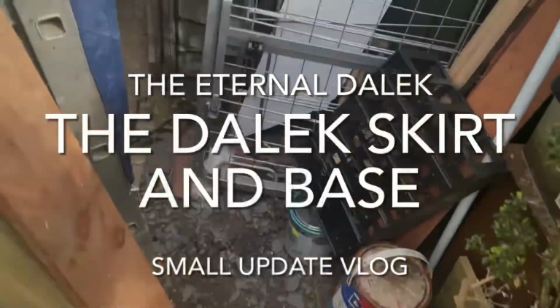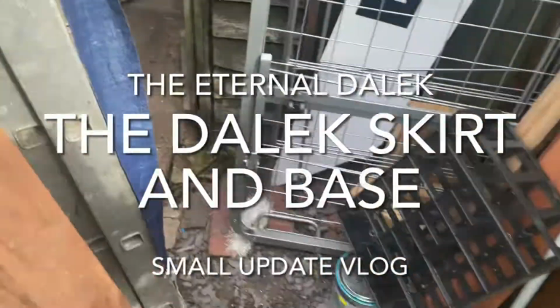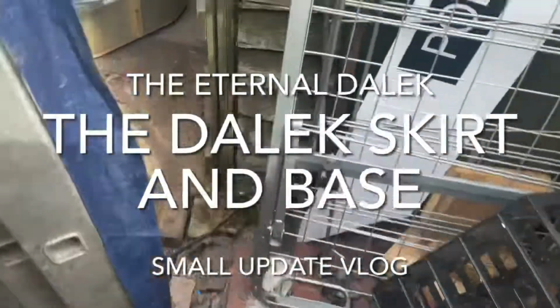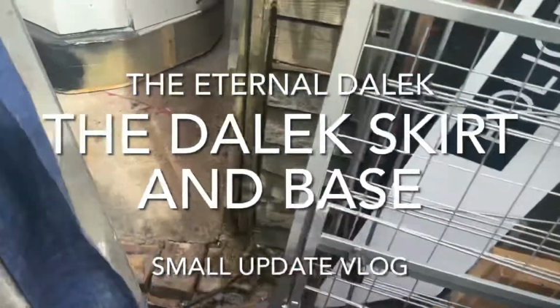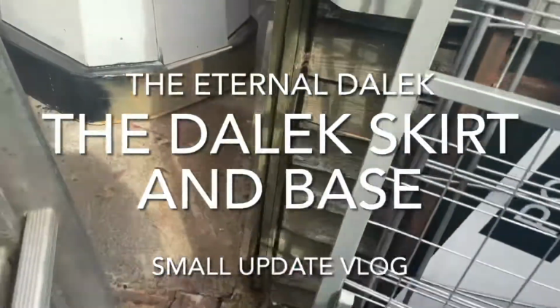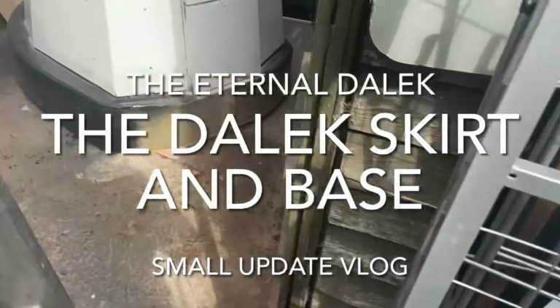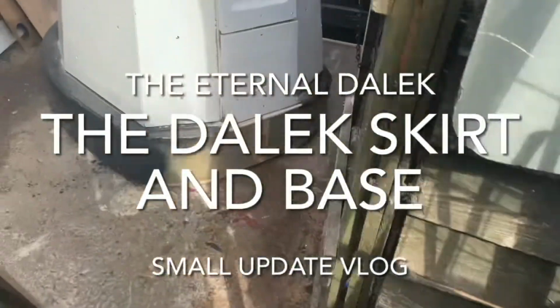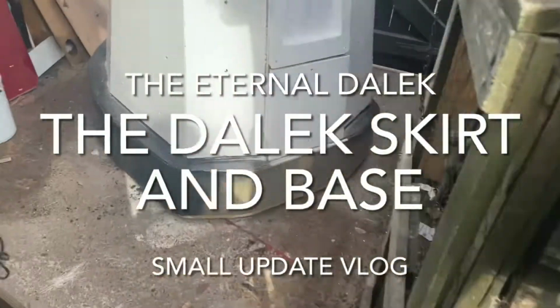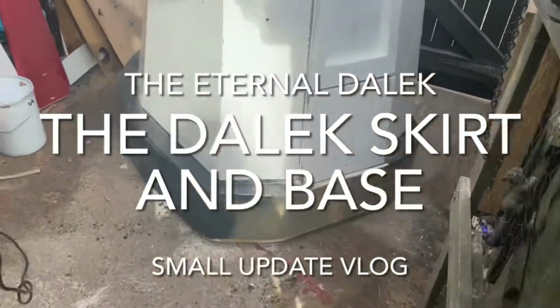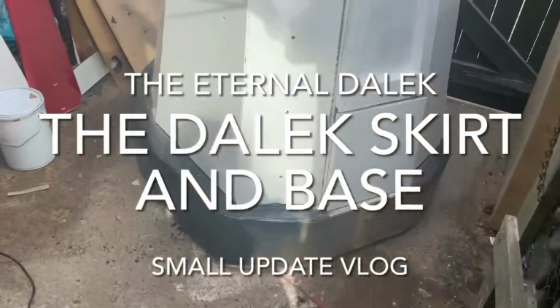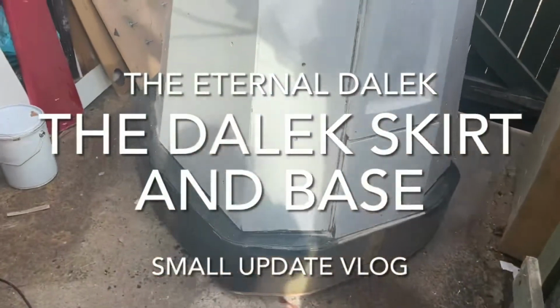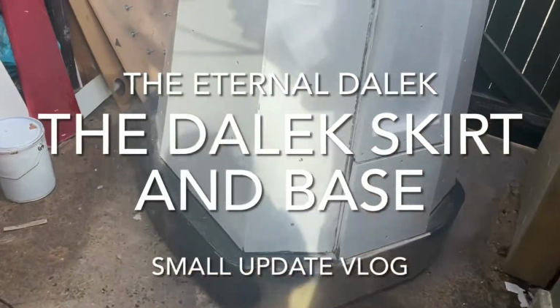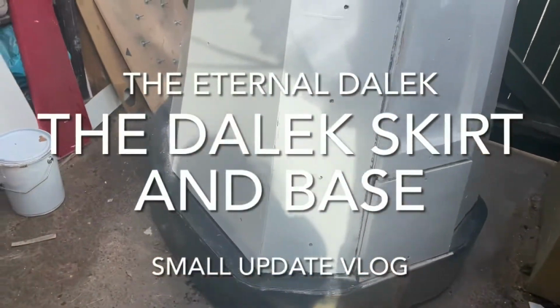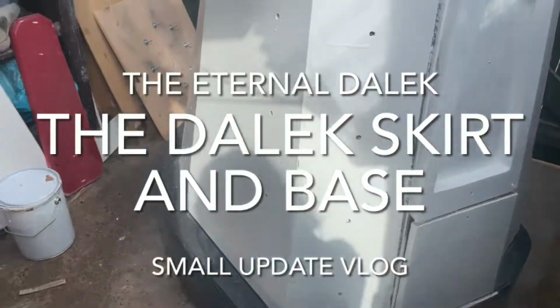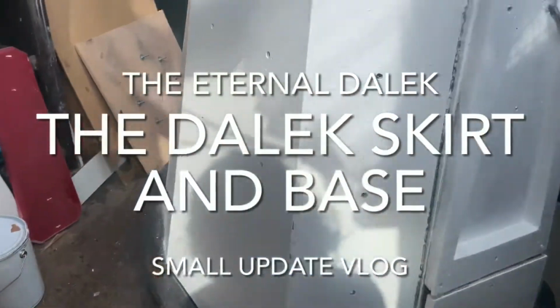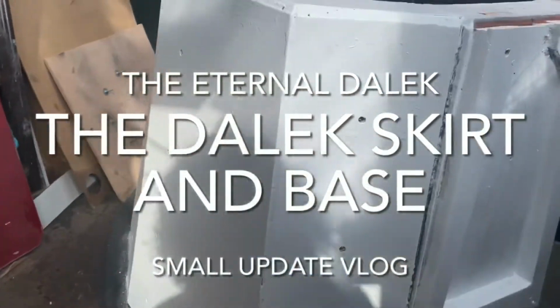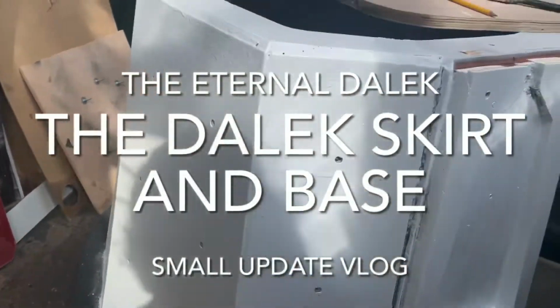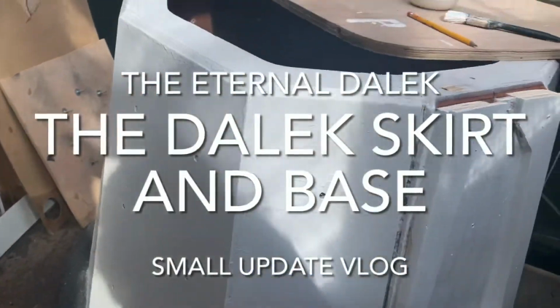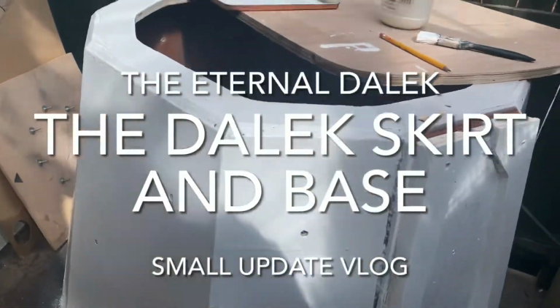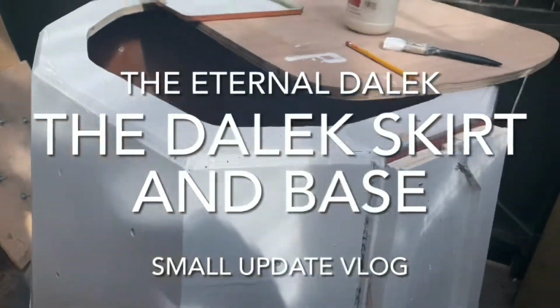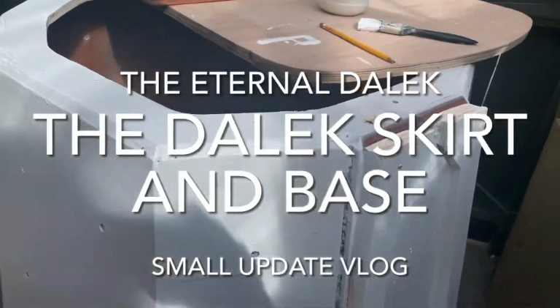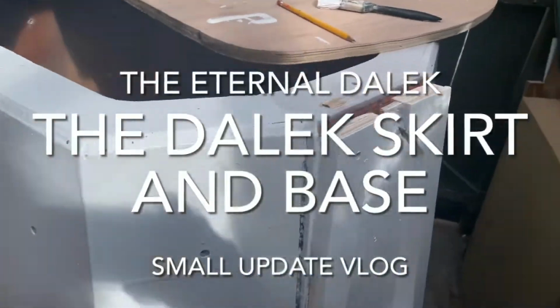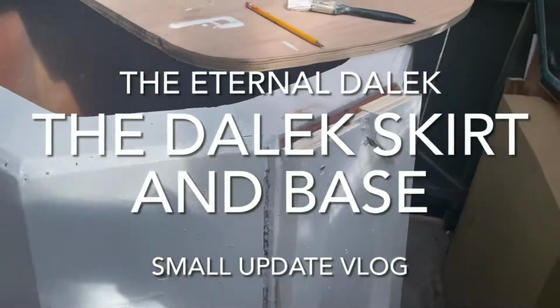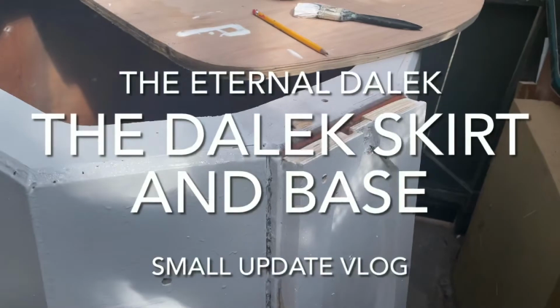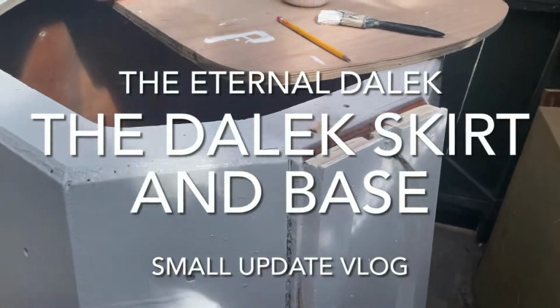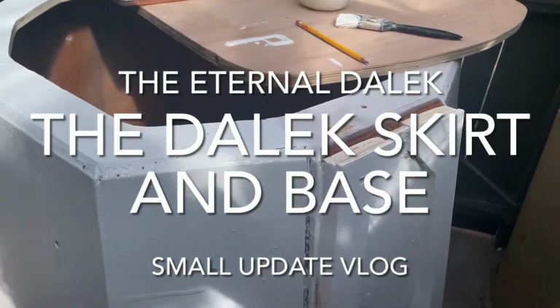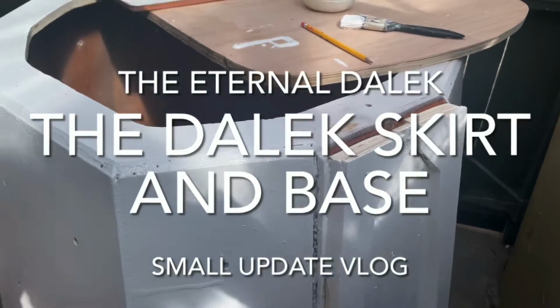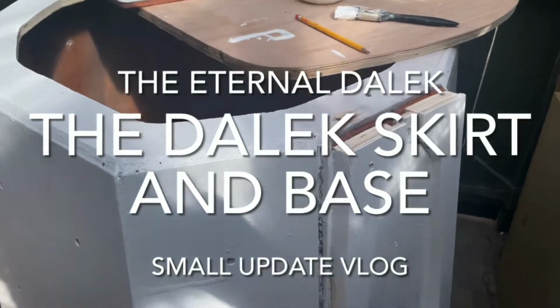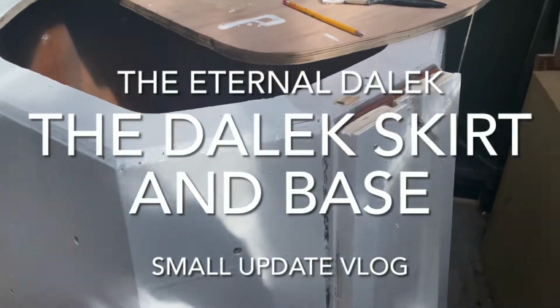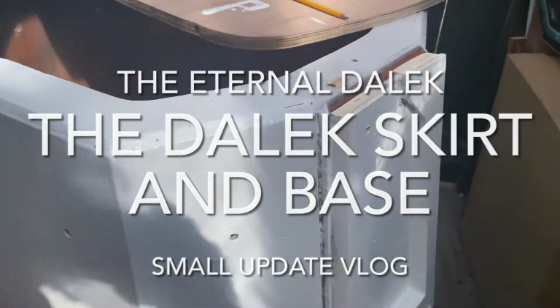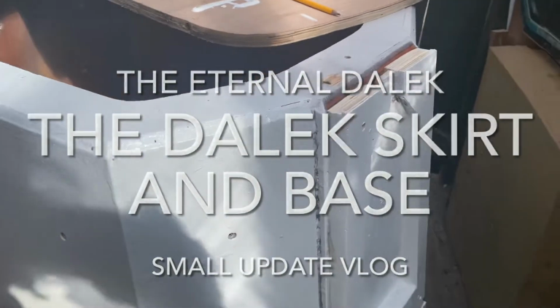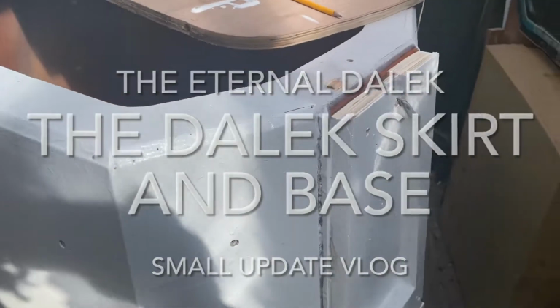Okay, so I'm back. Yes, I've been working, and I'm still working on it today. Just thought I'd give an update.